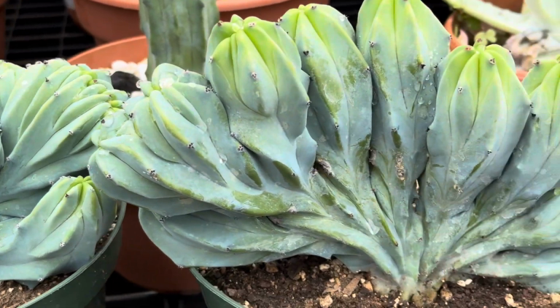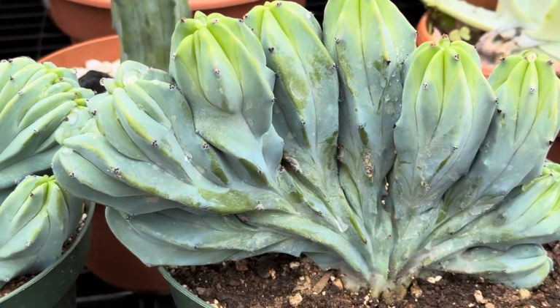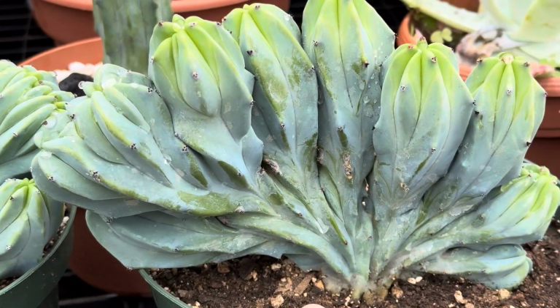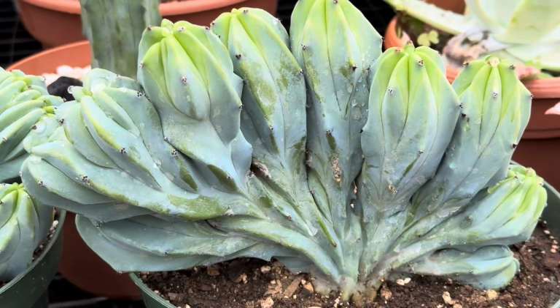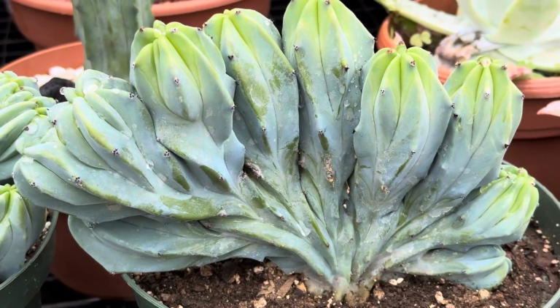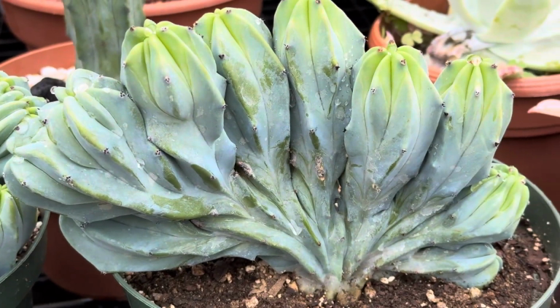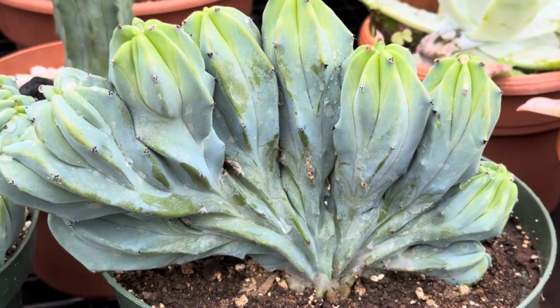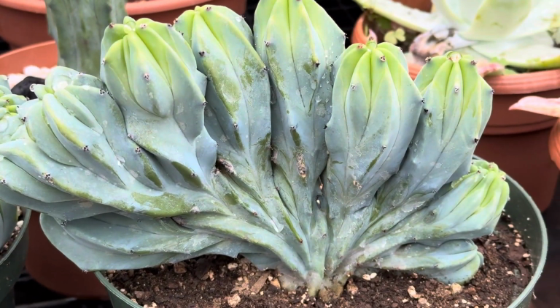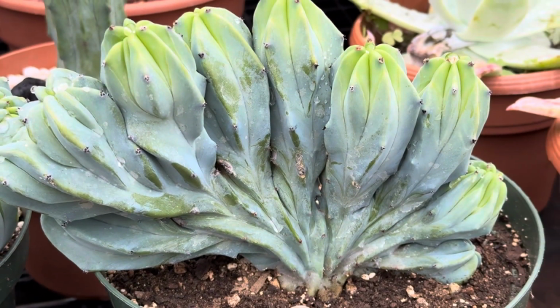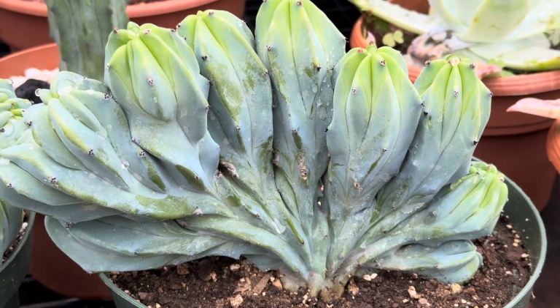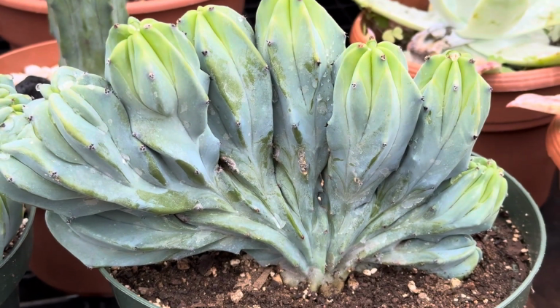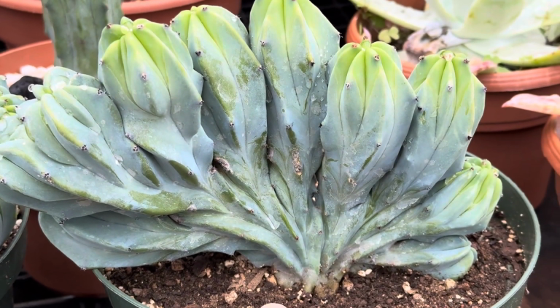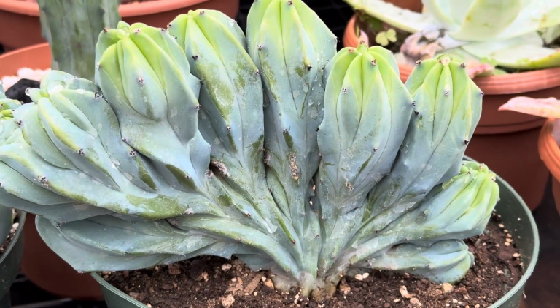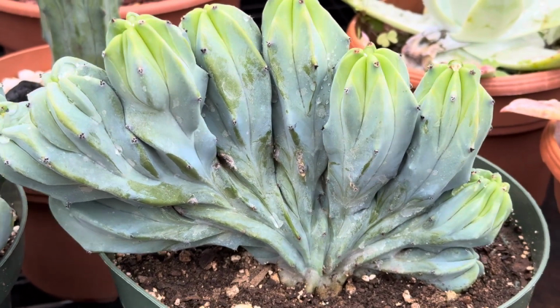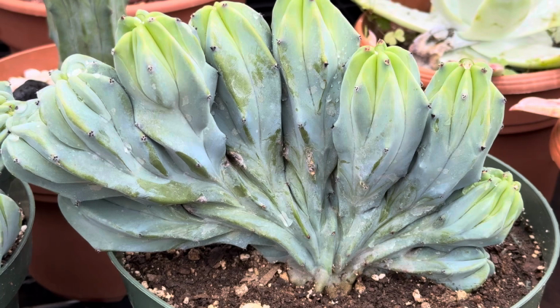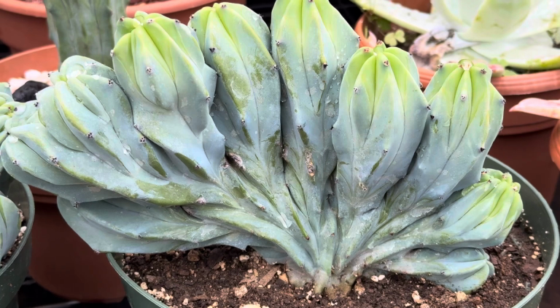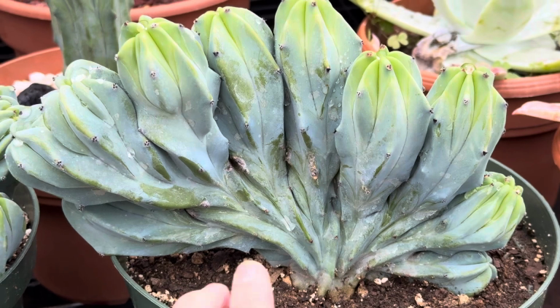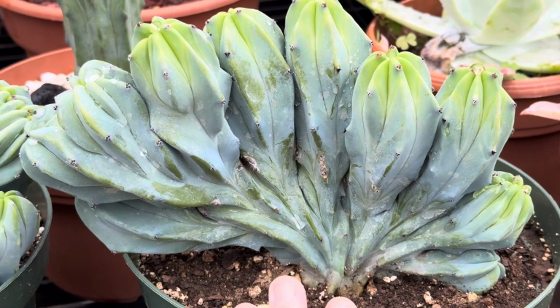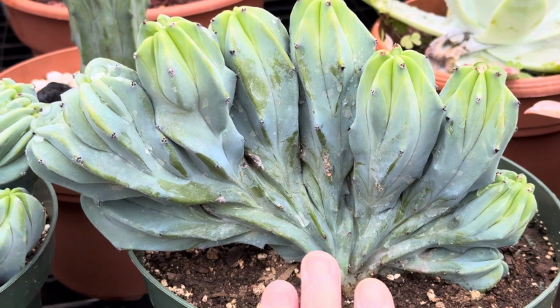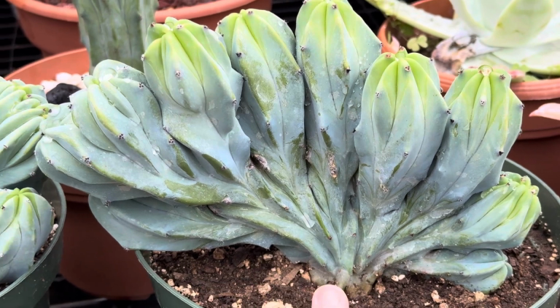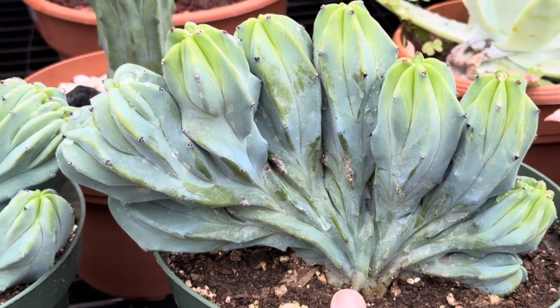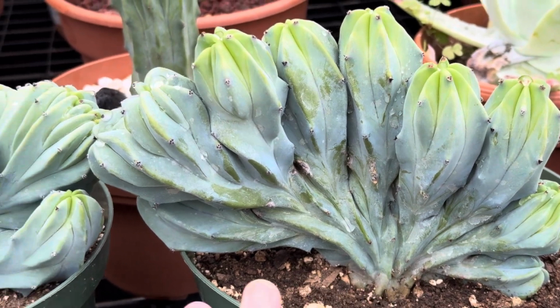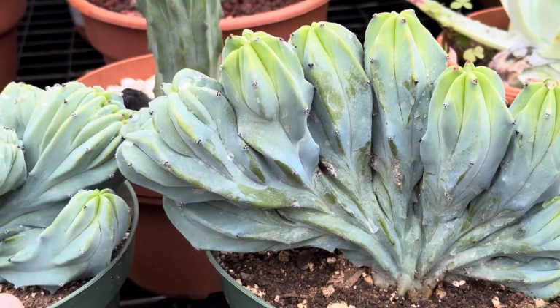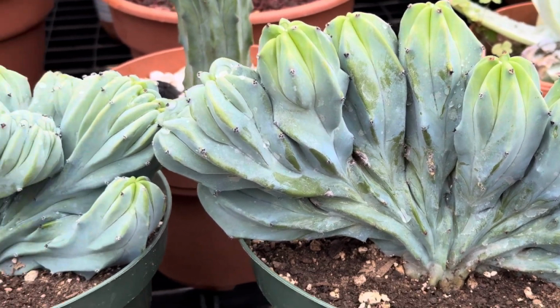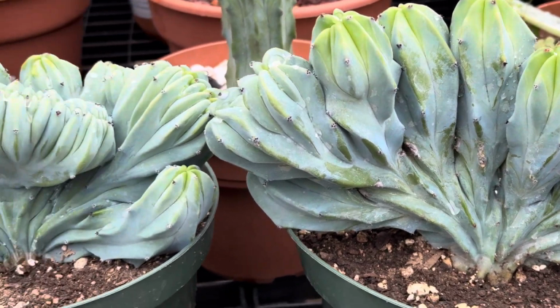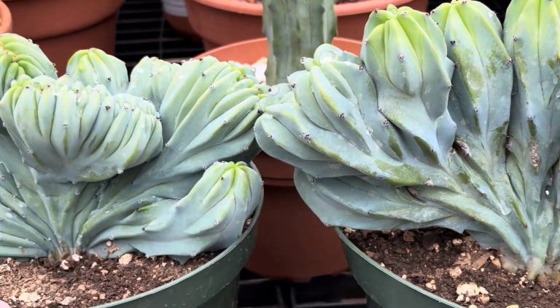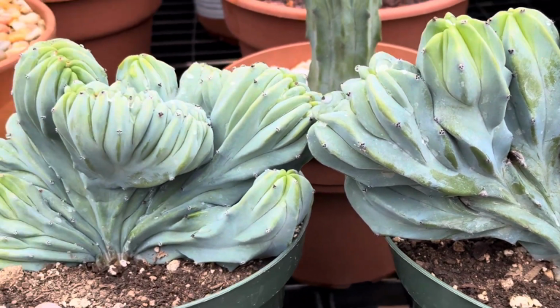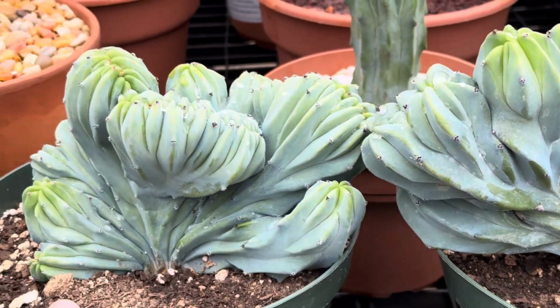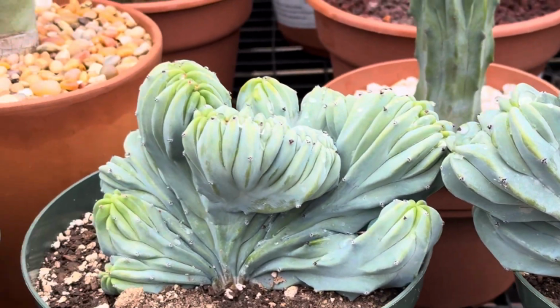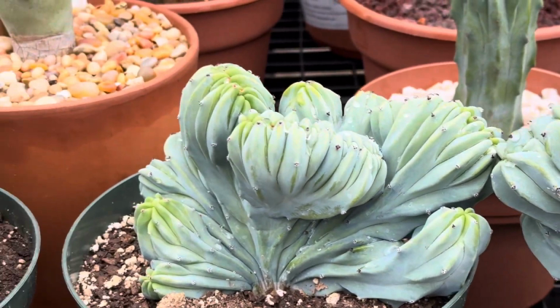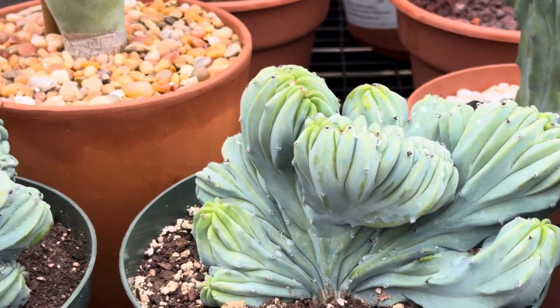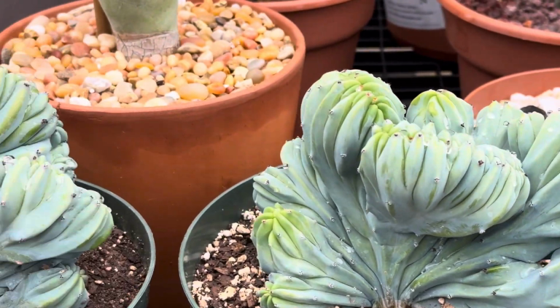It's only cold and frost tolerant for a short period of time, so you do want to protect this from extreme cold.